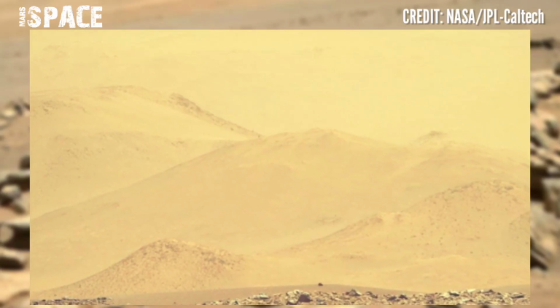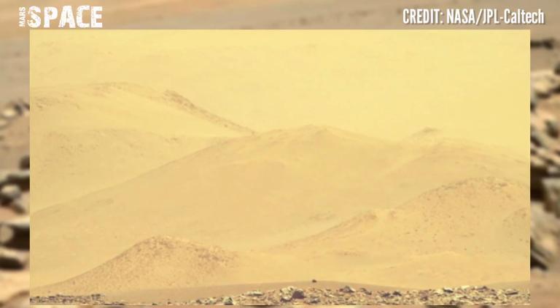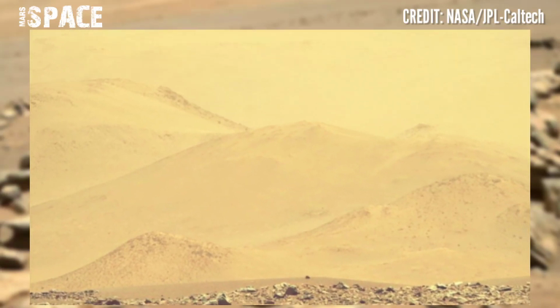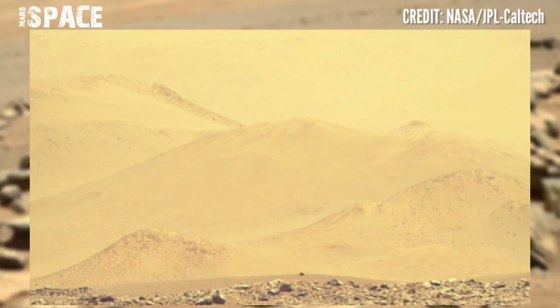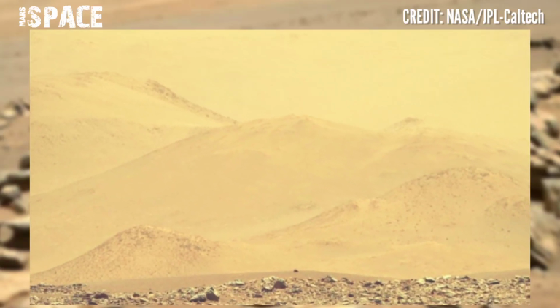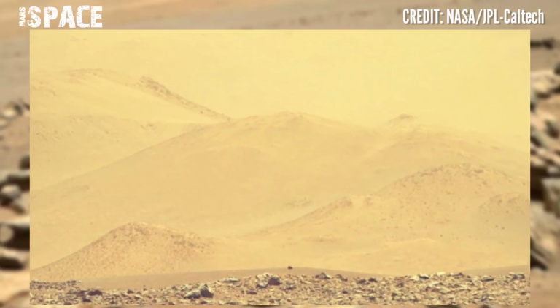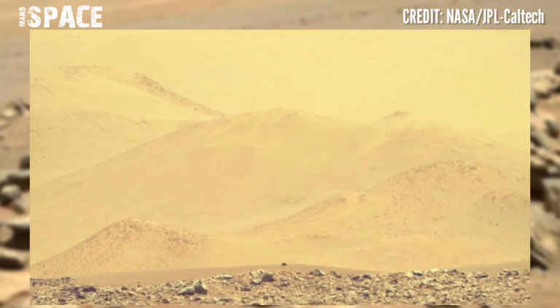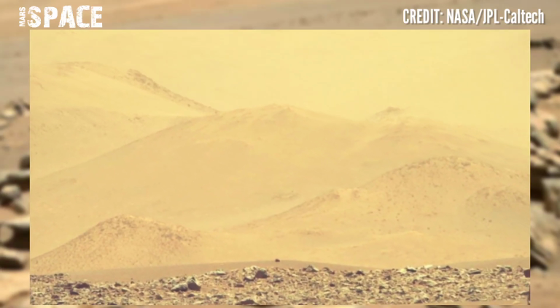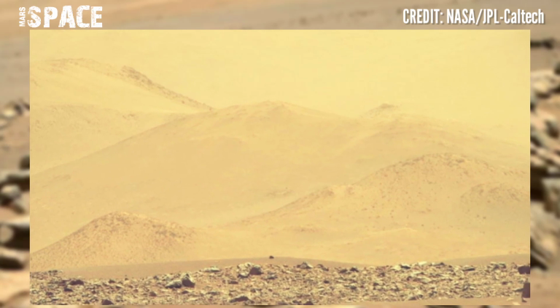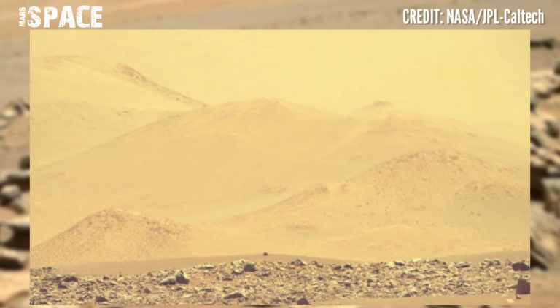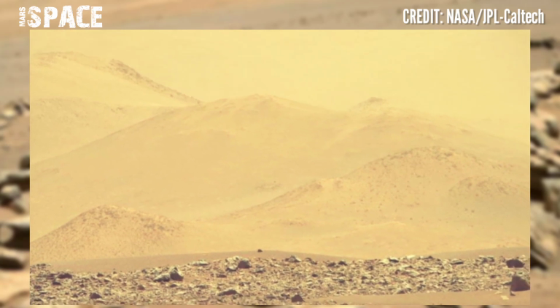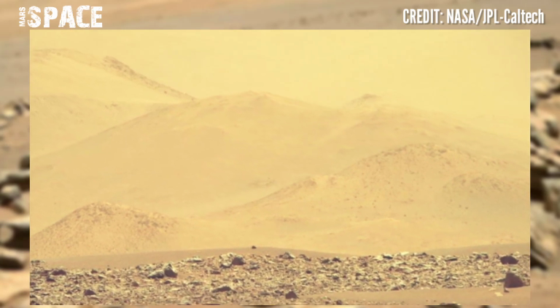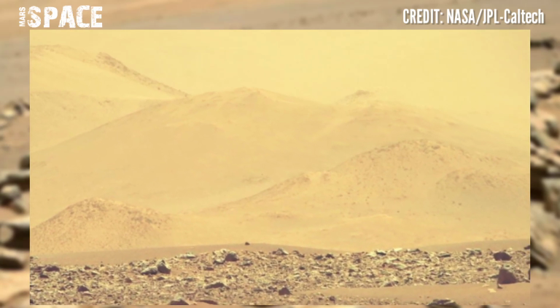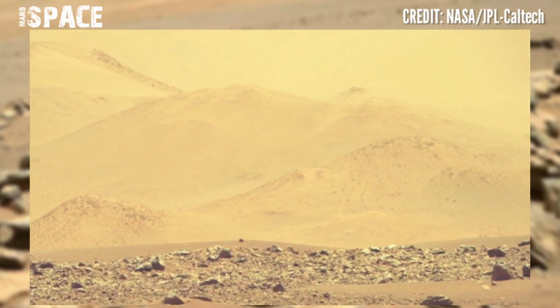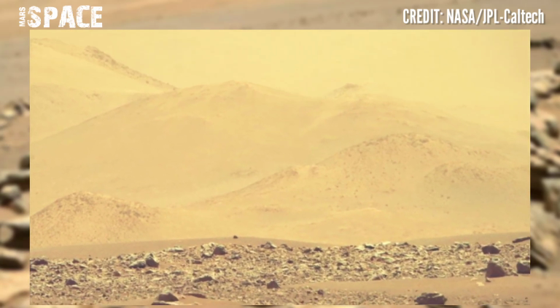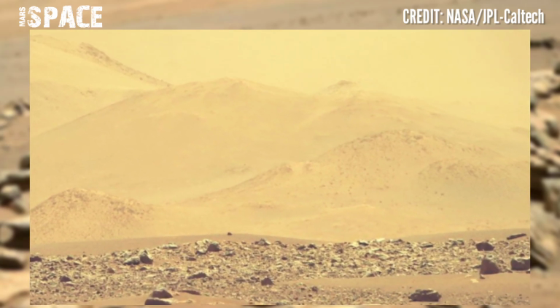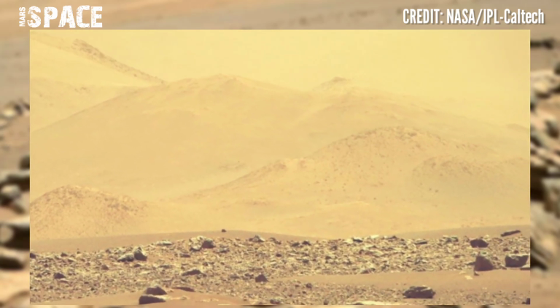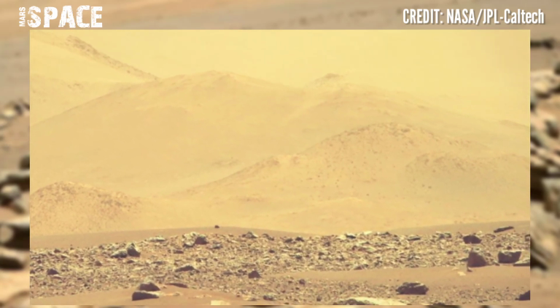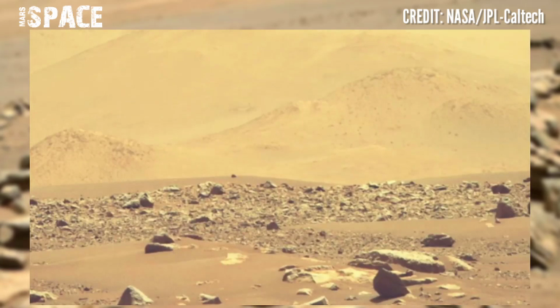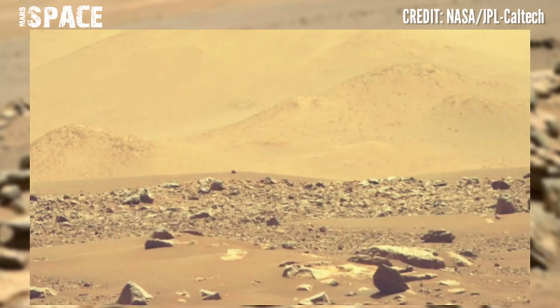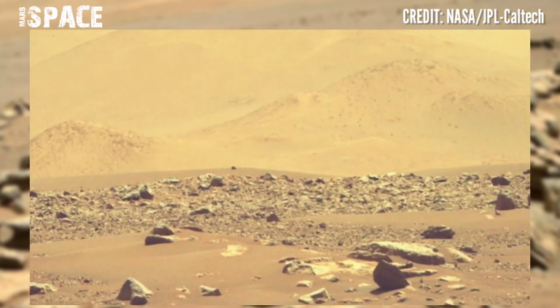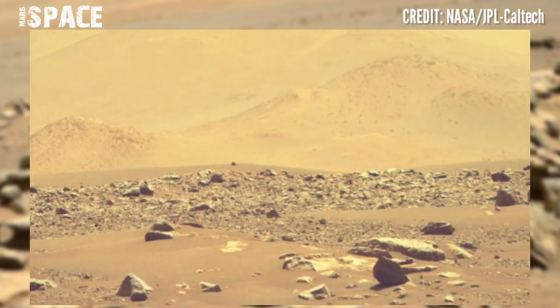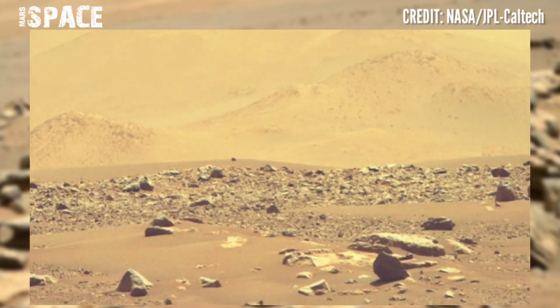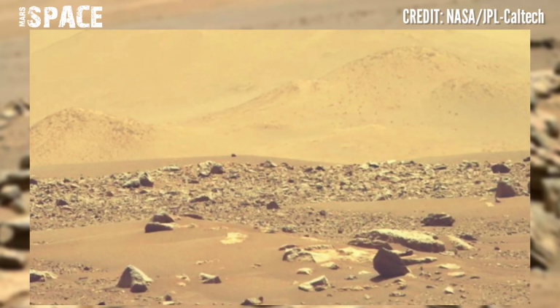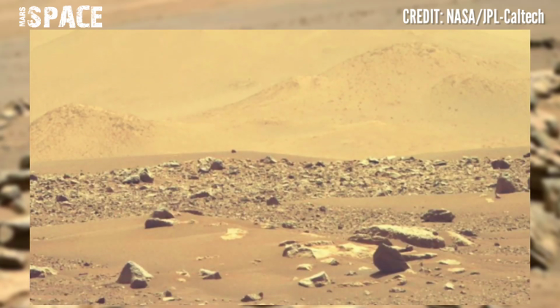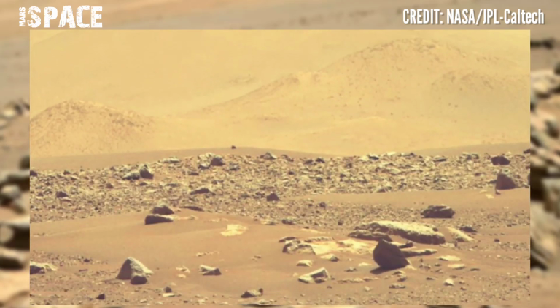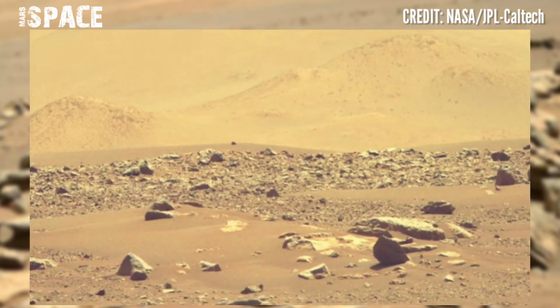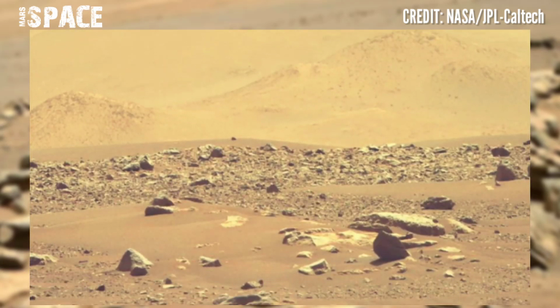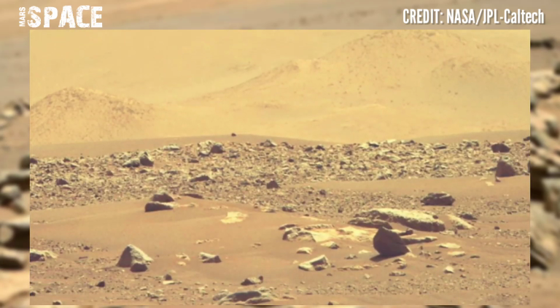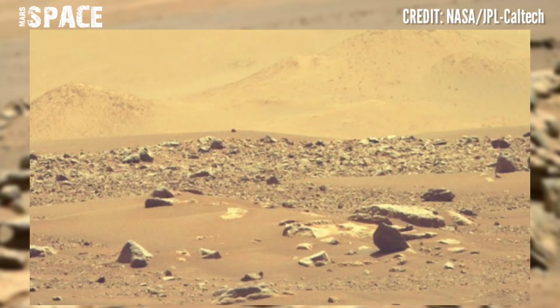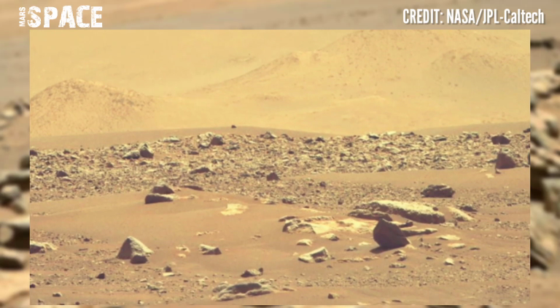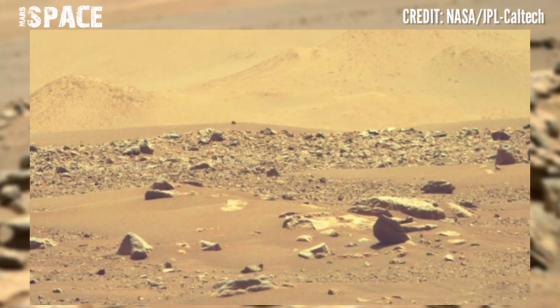If you like this video, hit thumbs up and don't forget to share with your friends. It's connected with Mars Space. Thanks for watching.